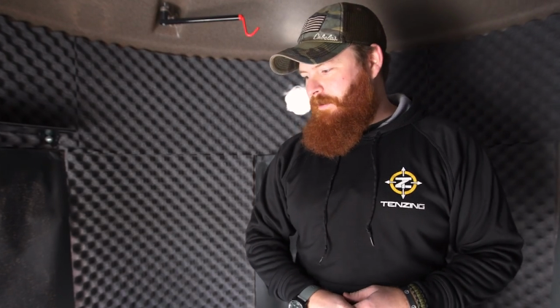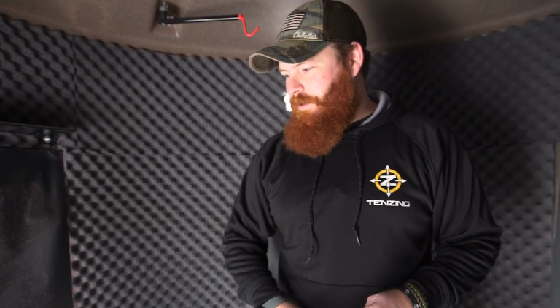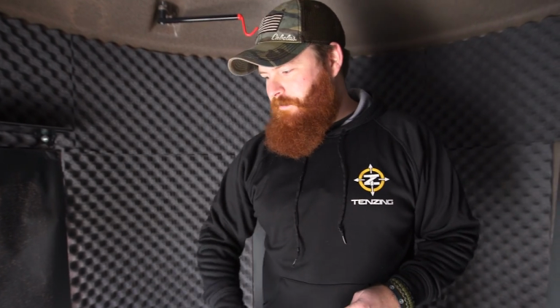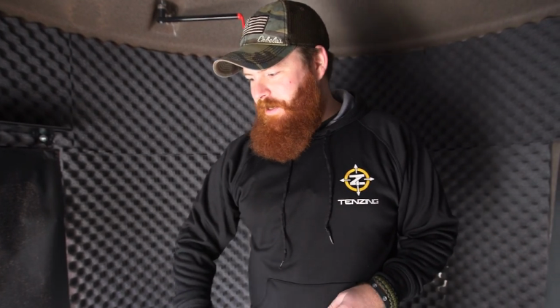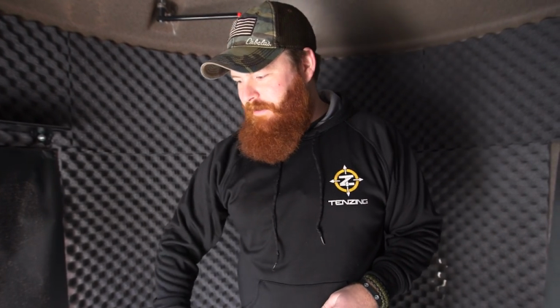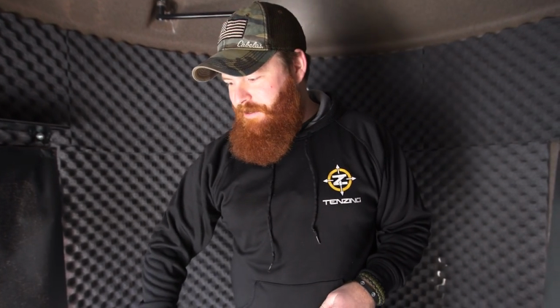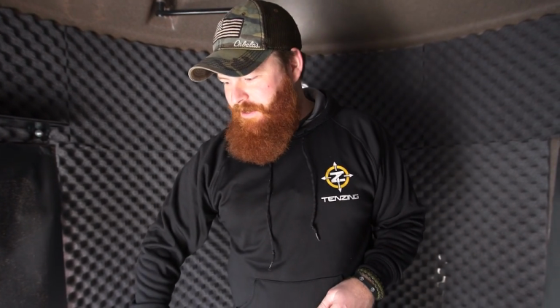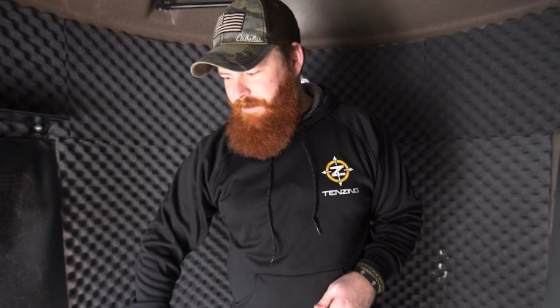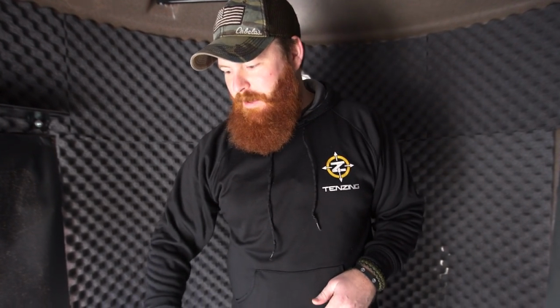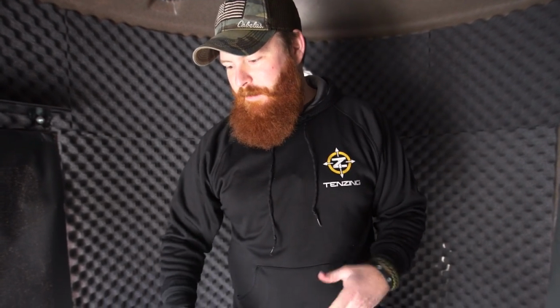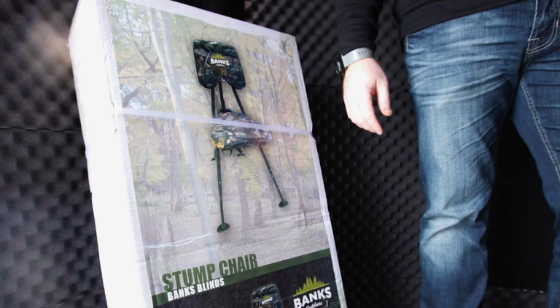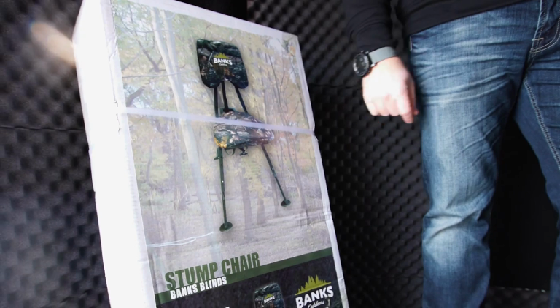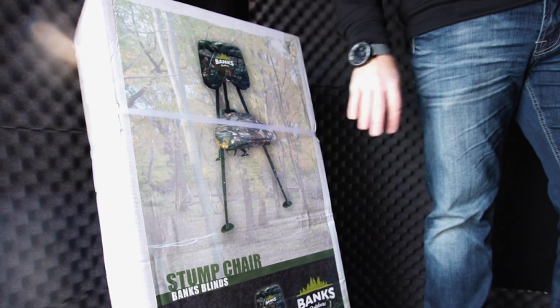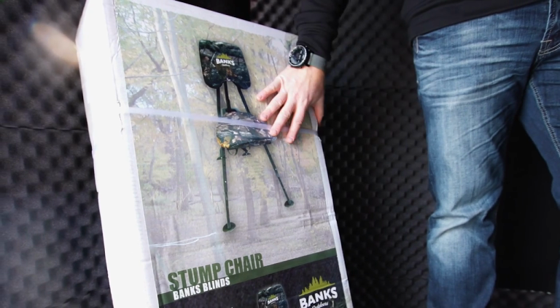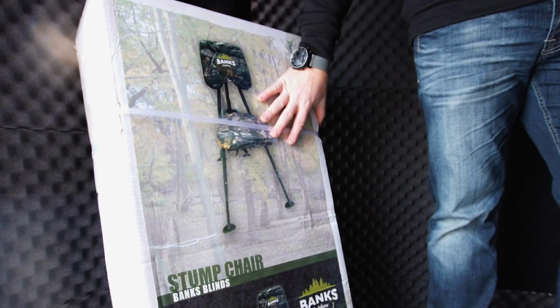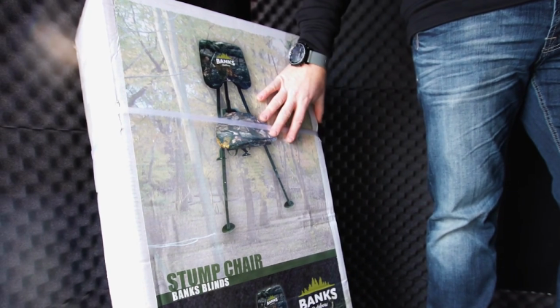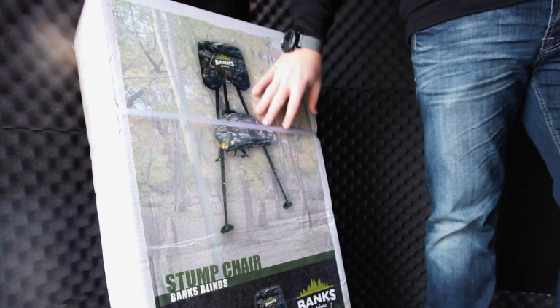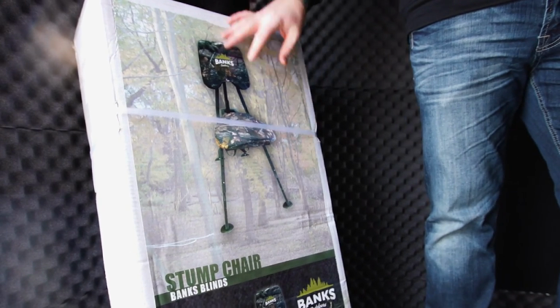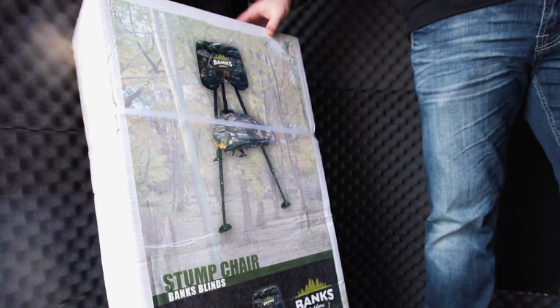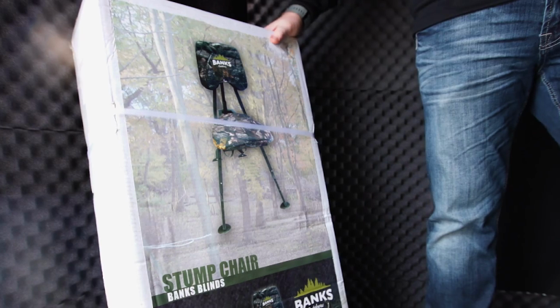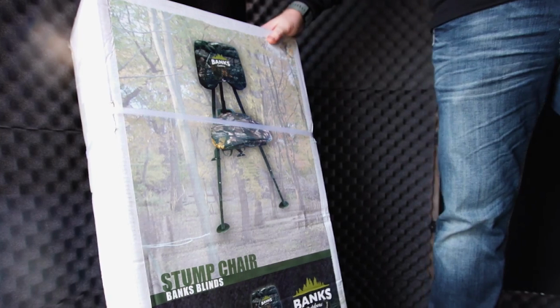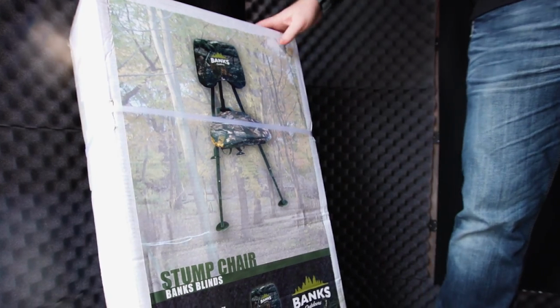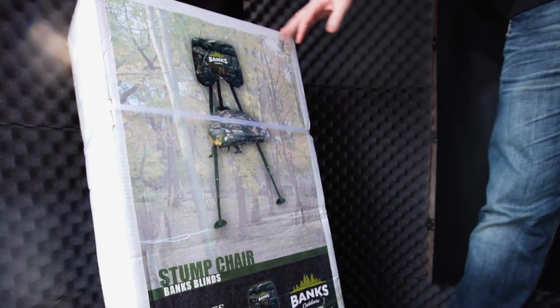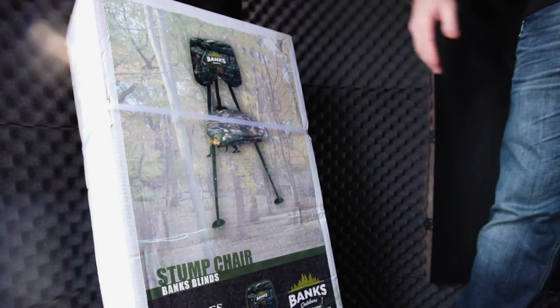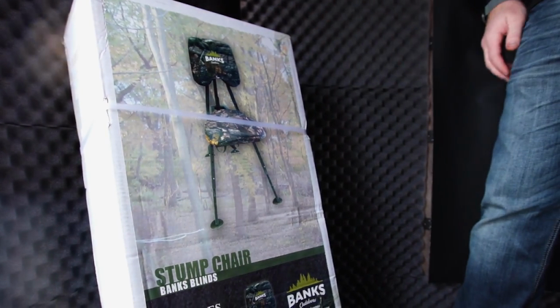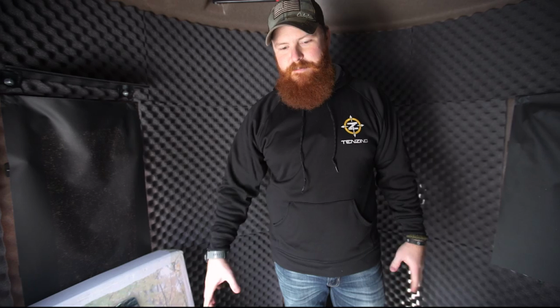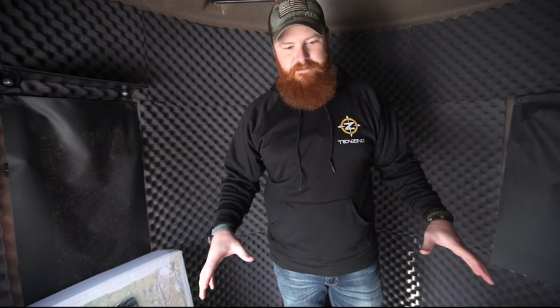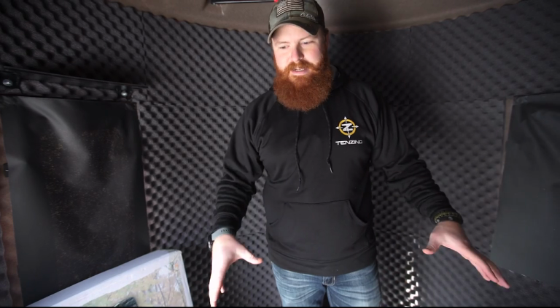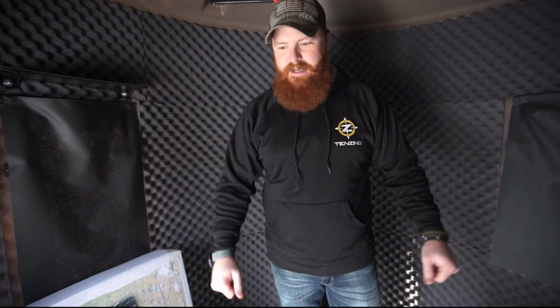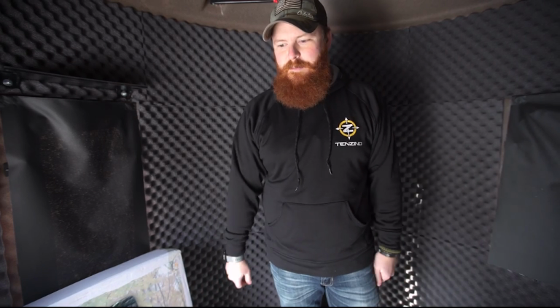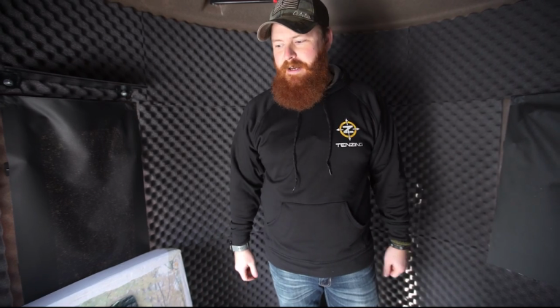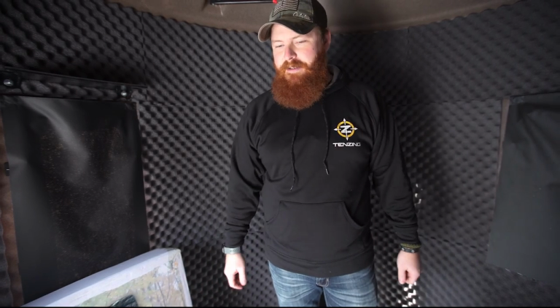And of course, when you get the Vision Series, the Whitetail Properties version comes with the Stump chair, which is a chair made for inside the blind.